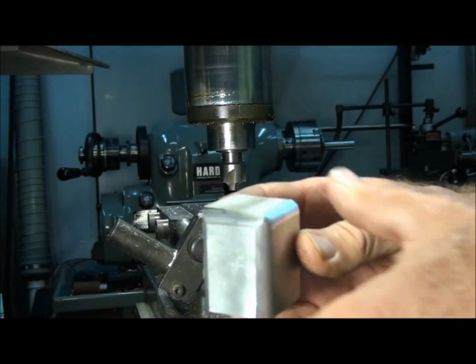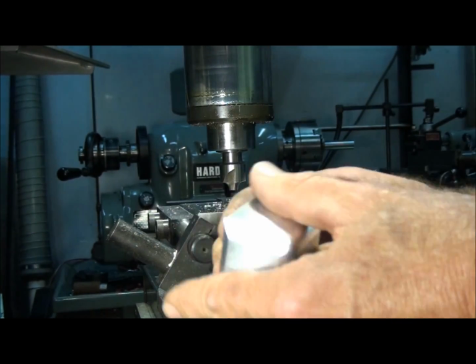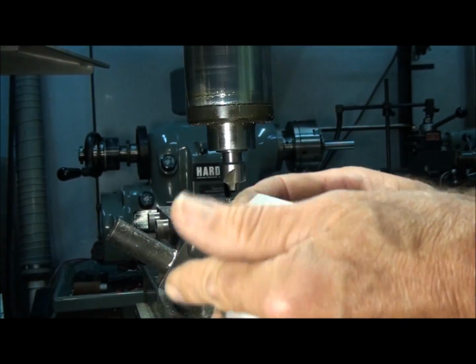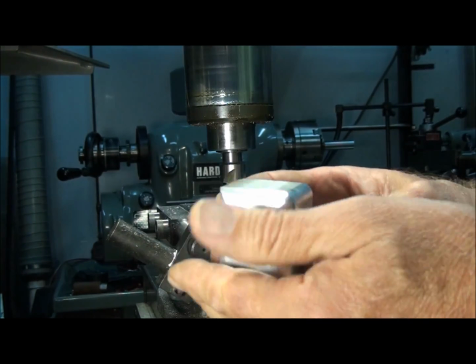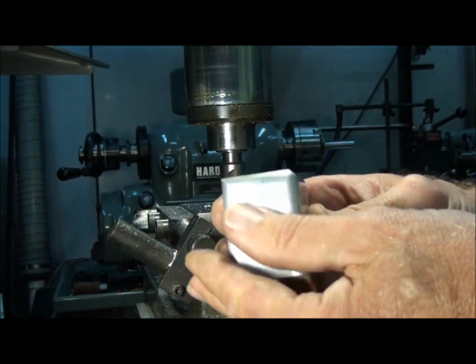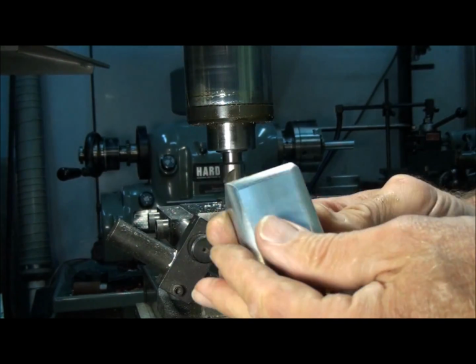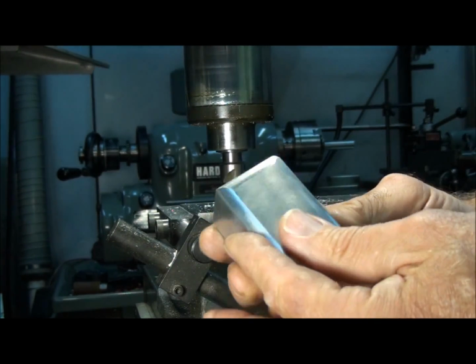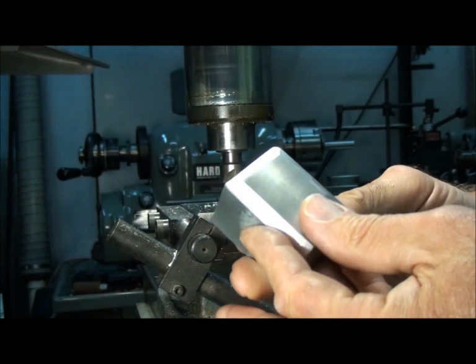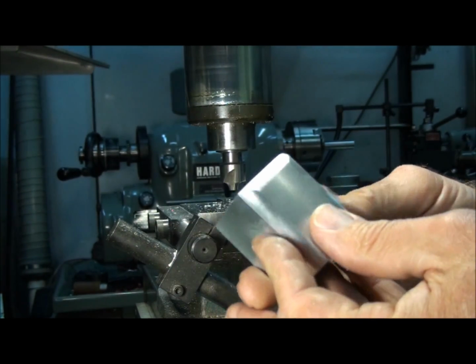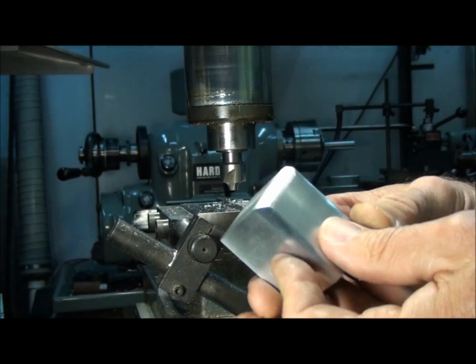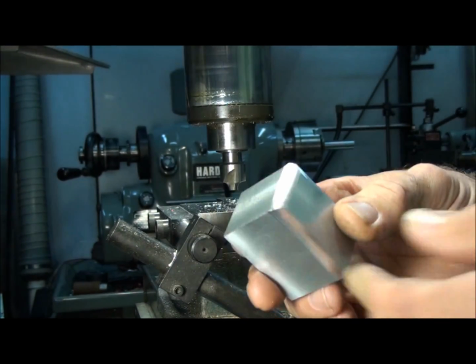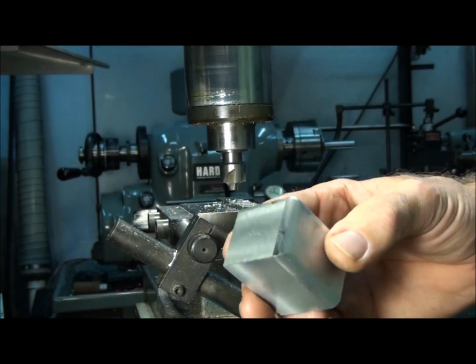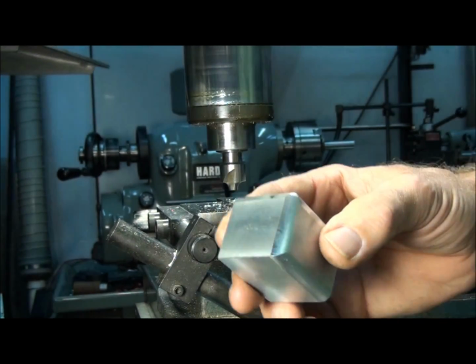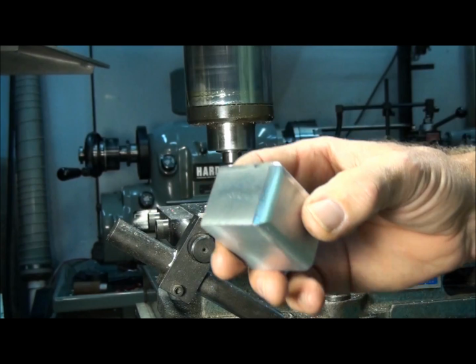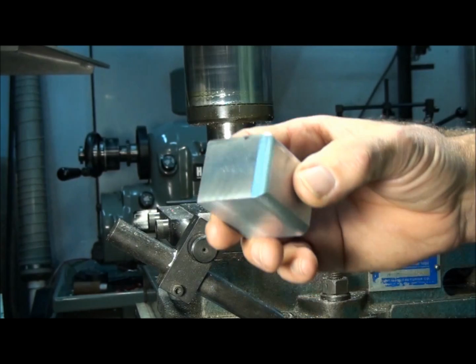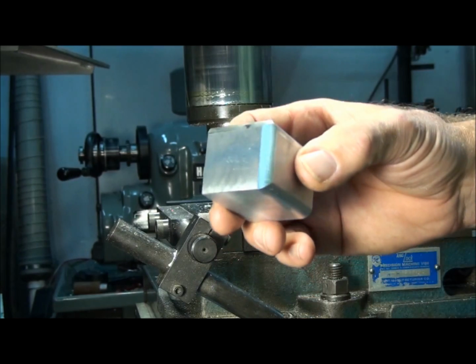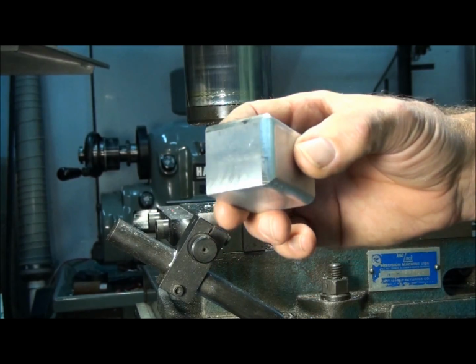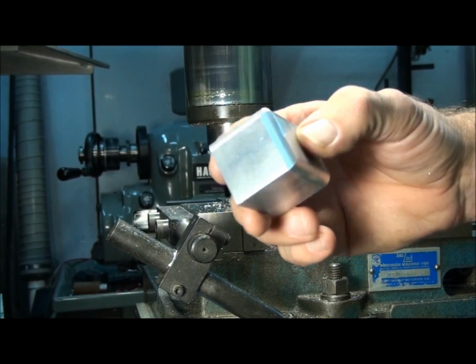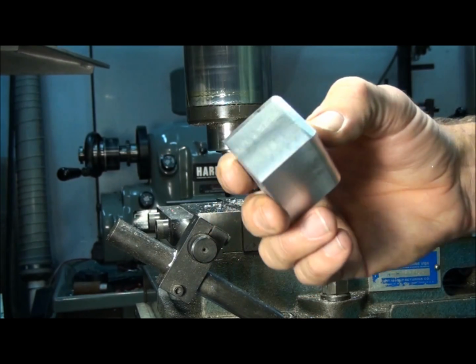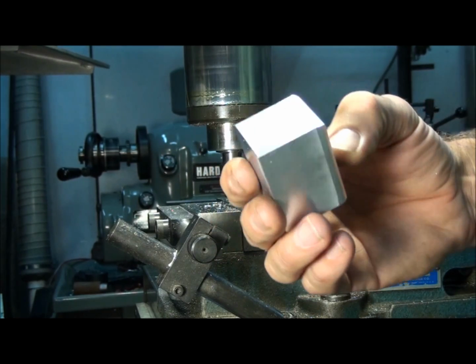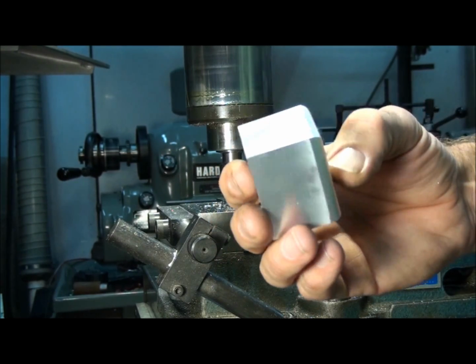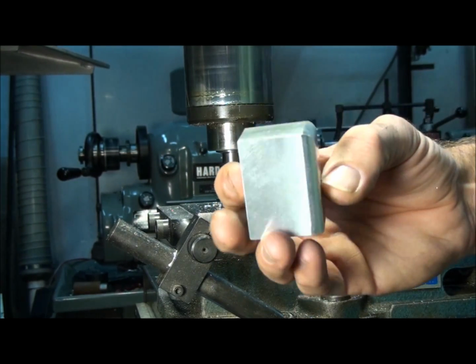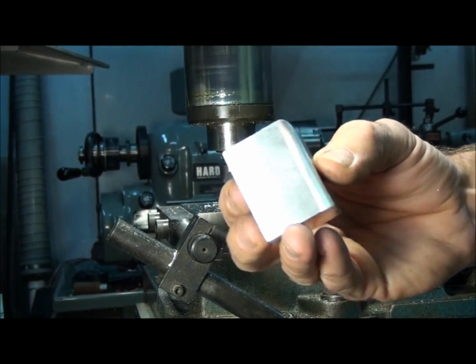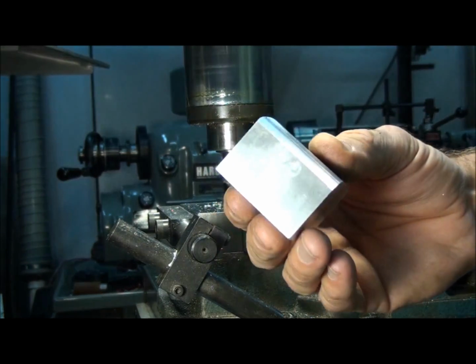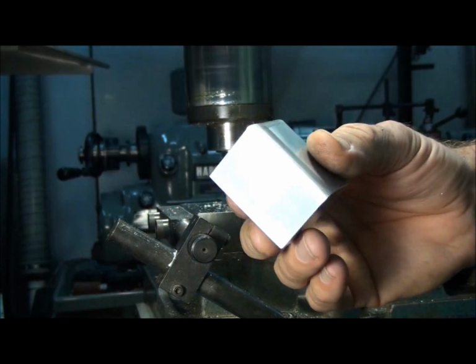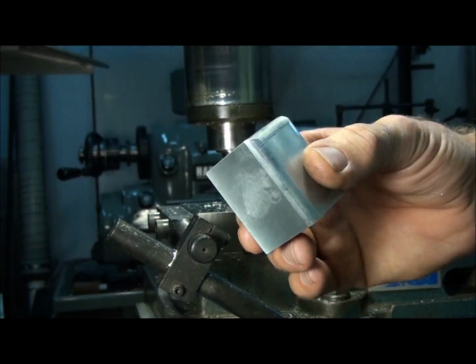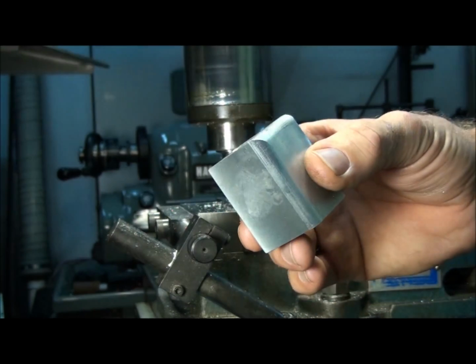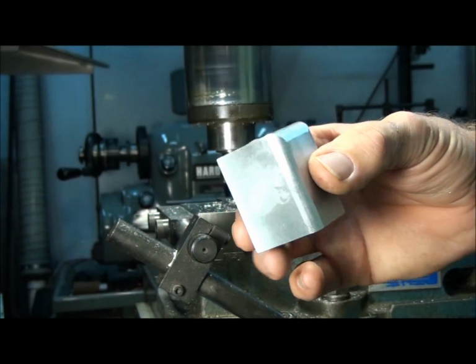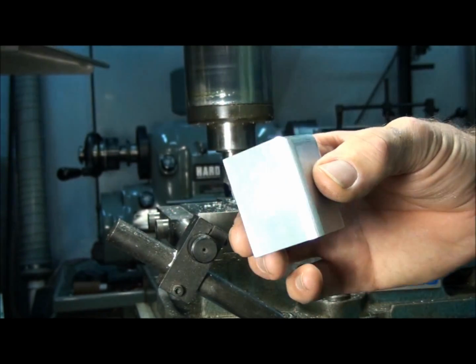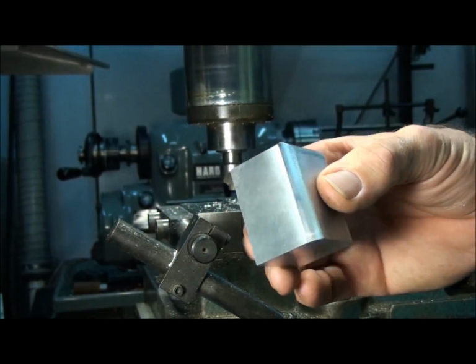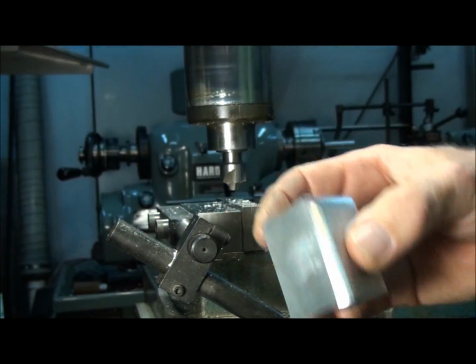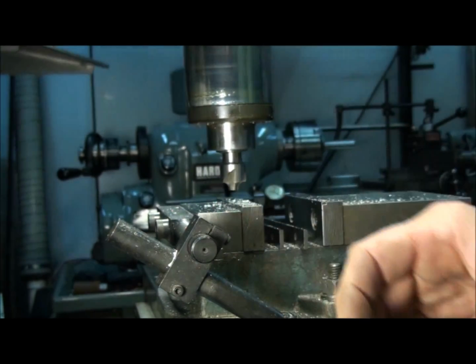So that's it — that's basically how to use a corner rounding end mill. See you later.